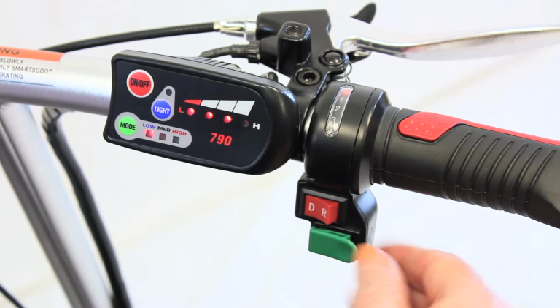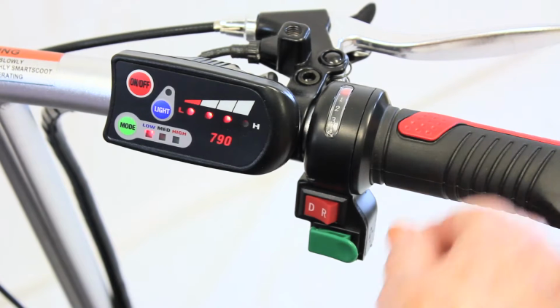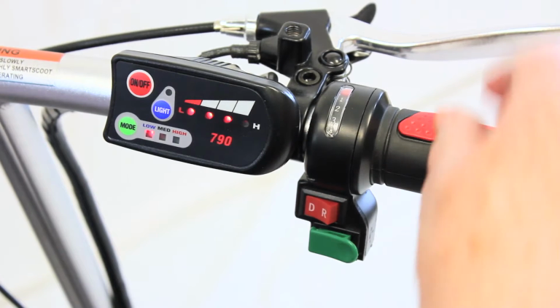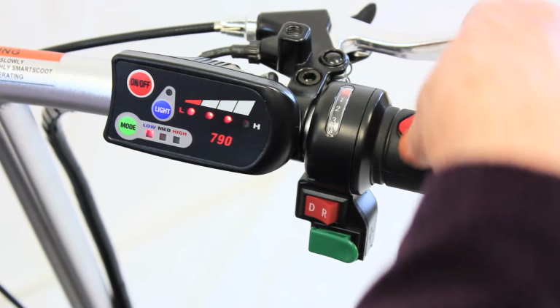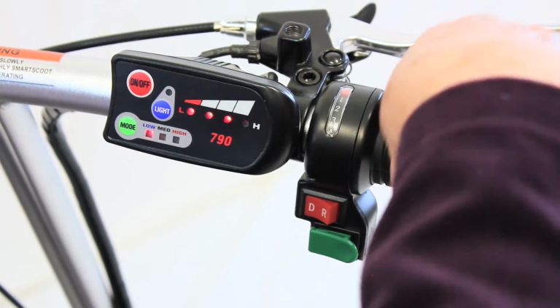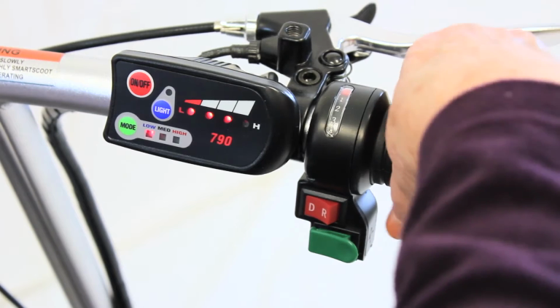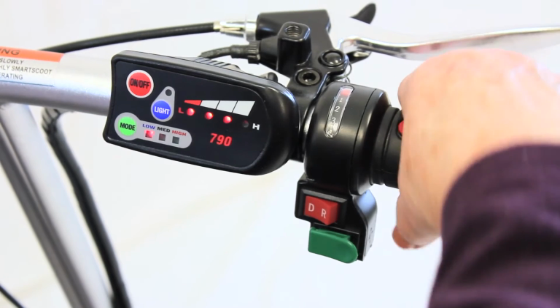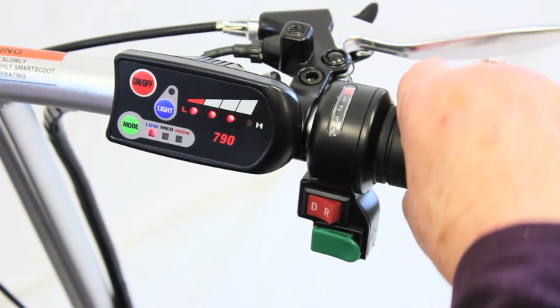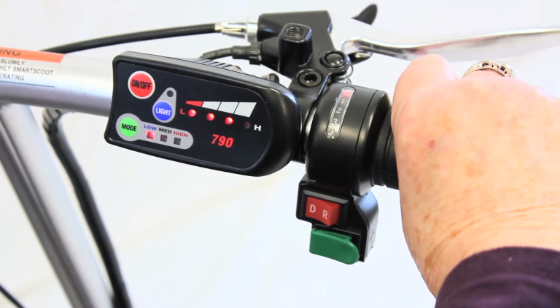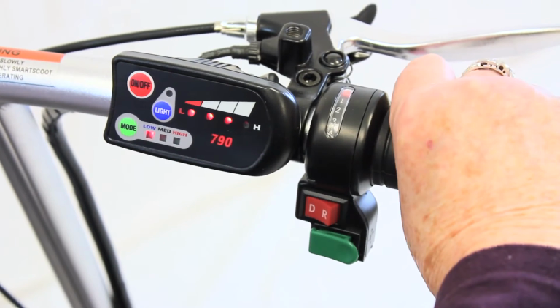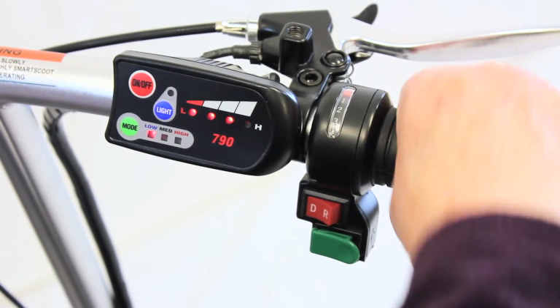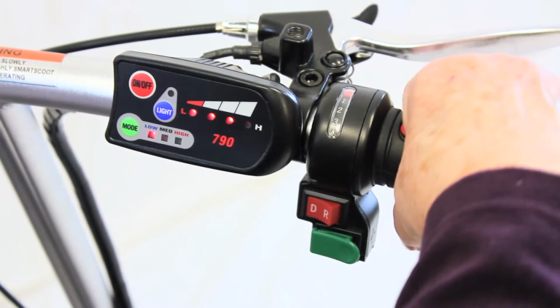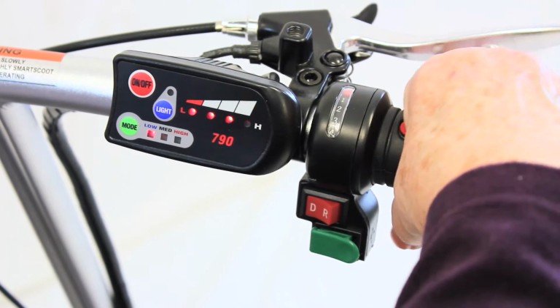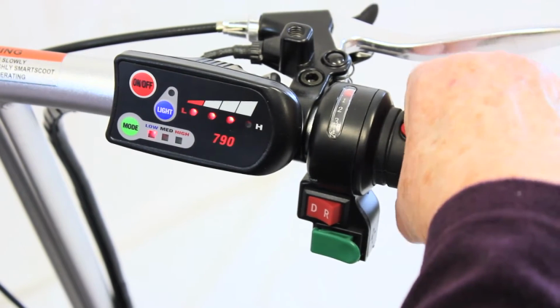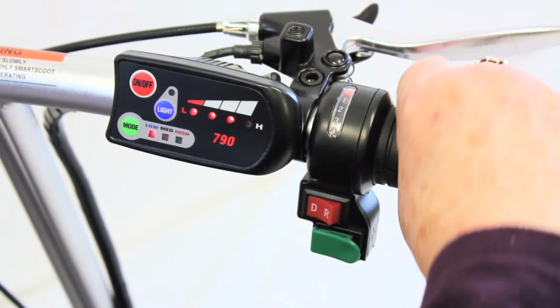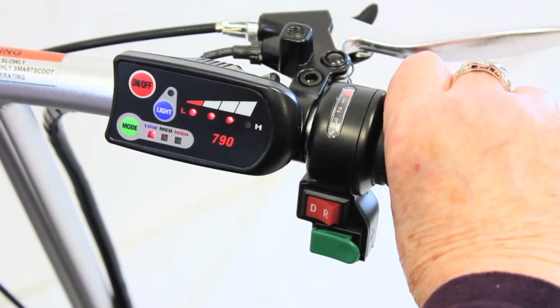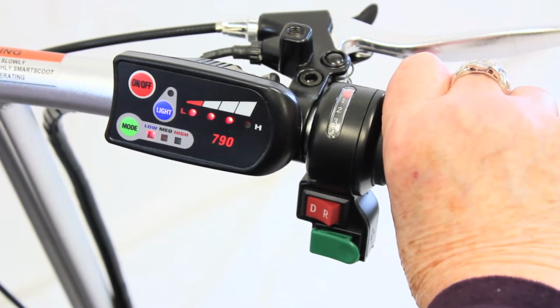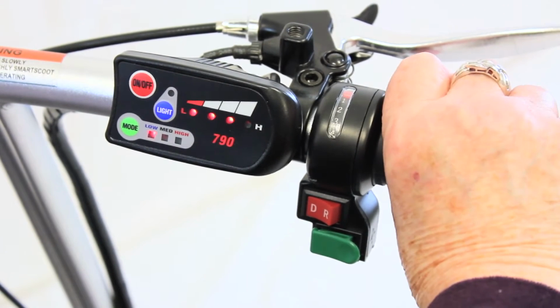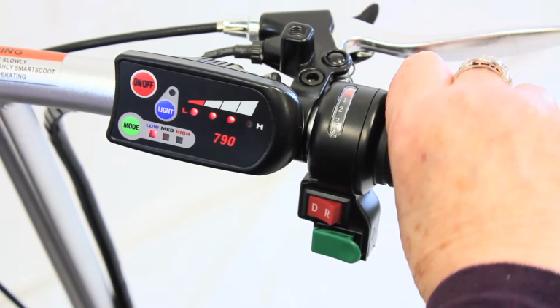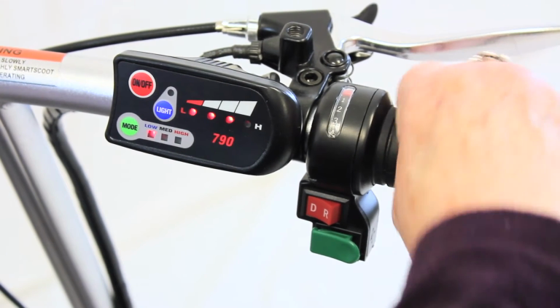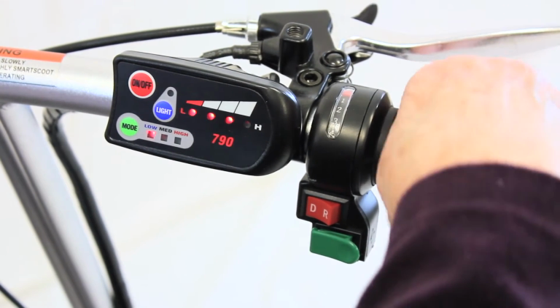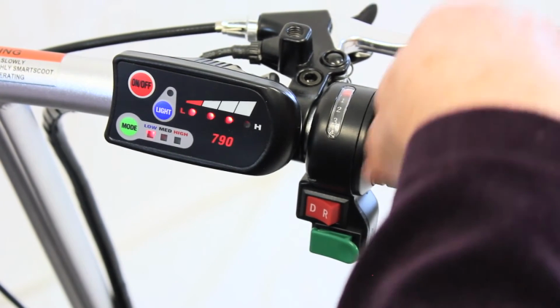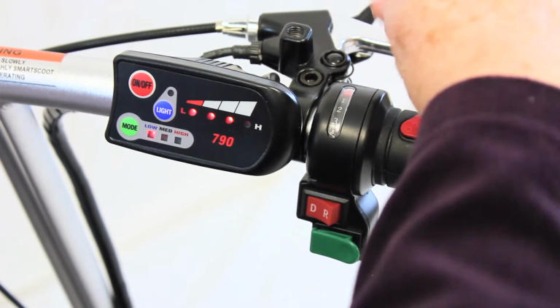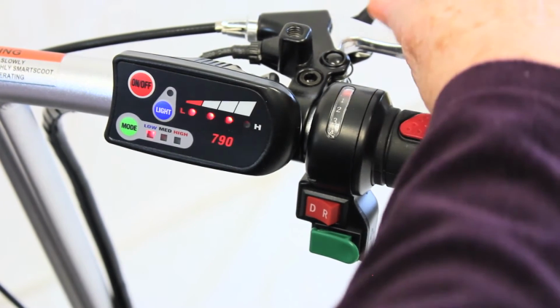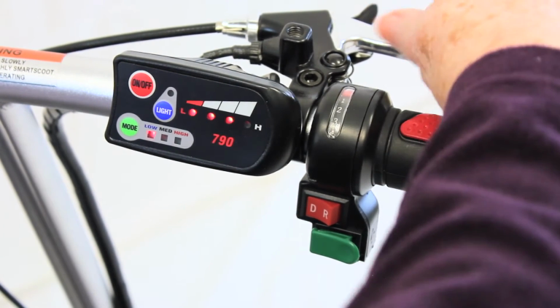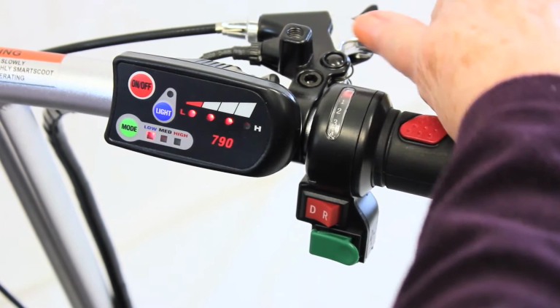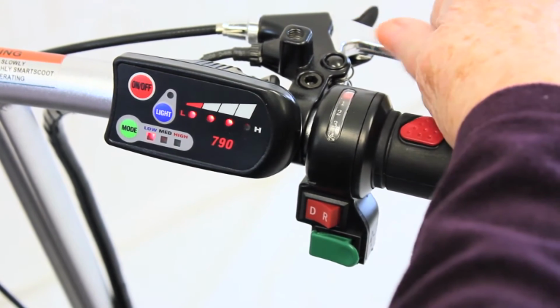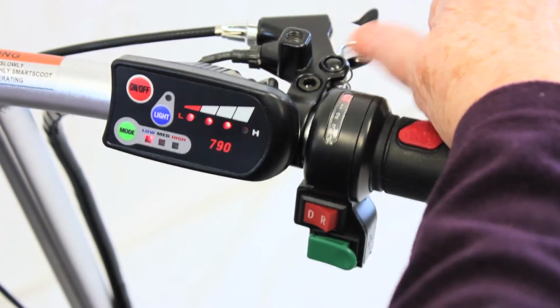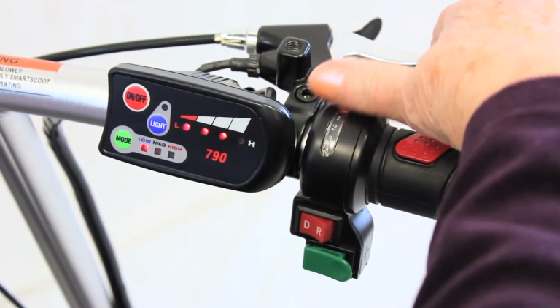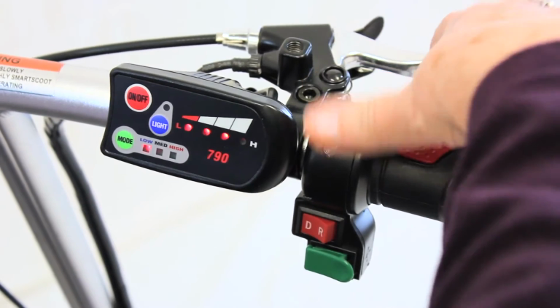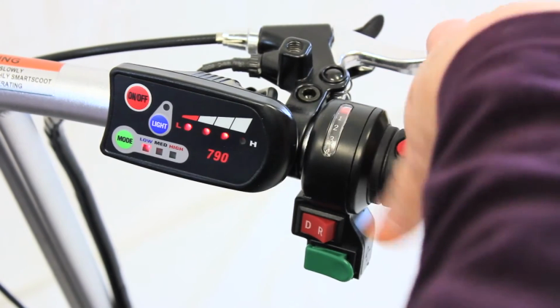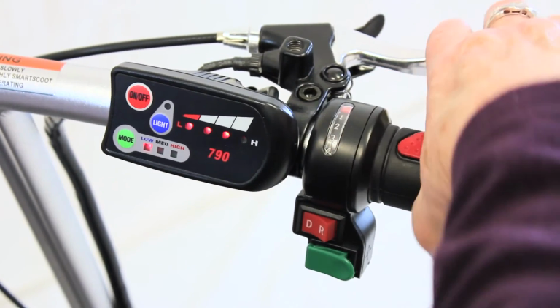The throttle determines your speed, and the brake will slow you down as well as act as a parking brake when you are at a complete stop.